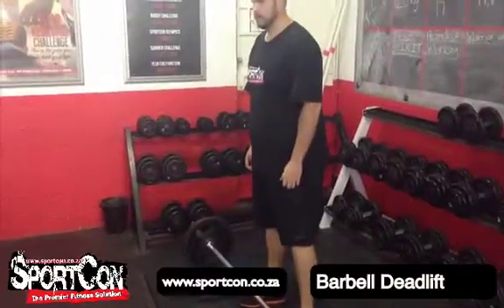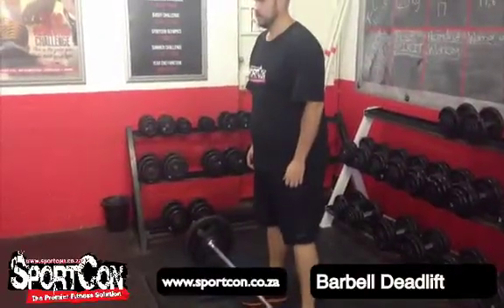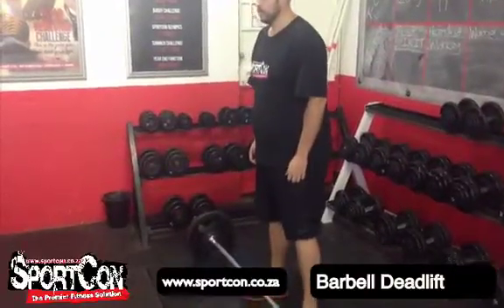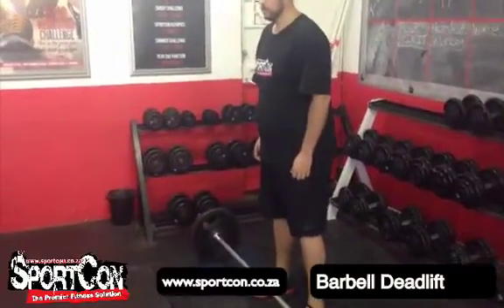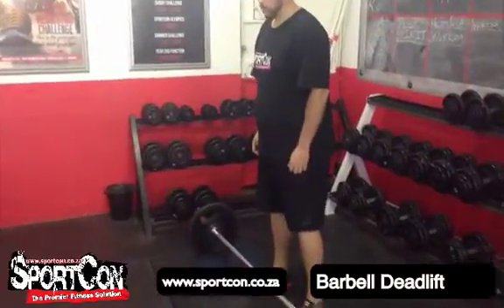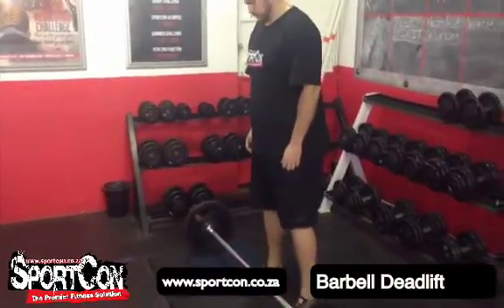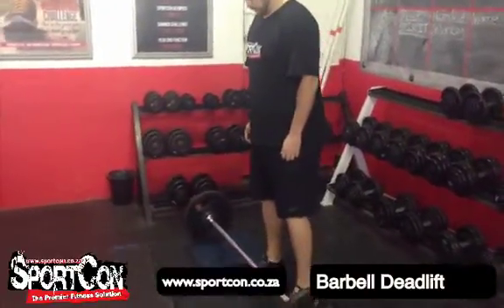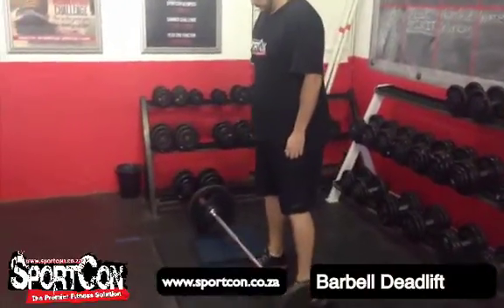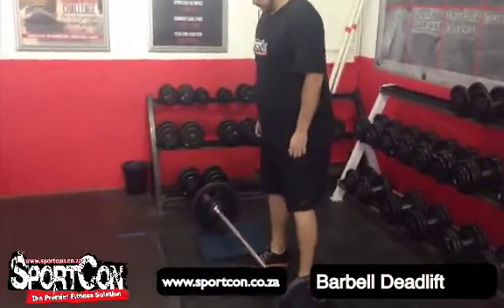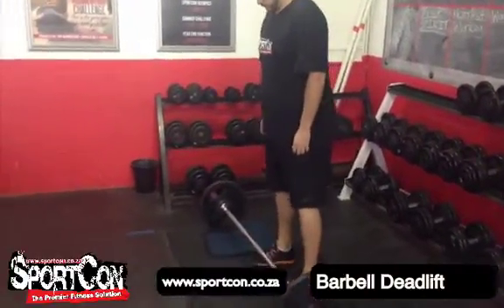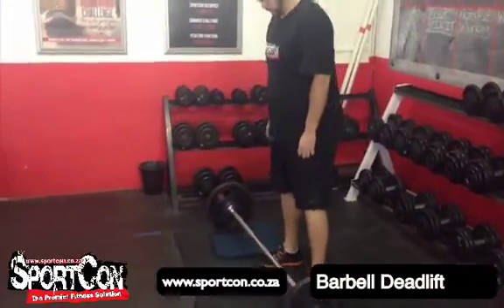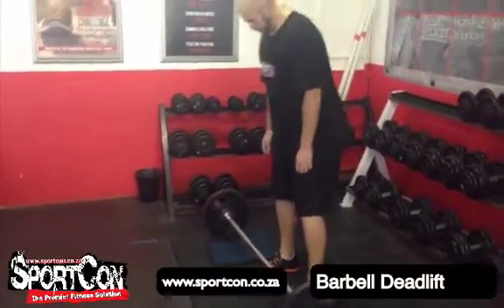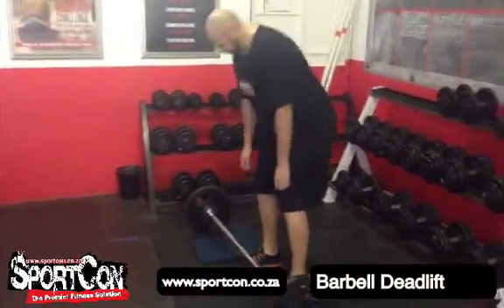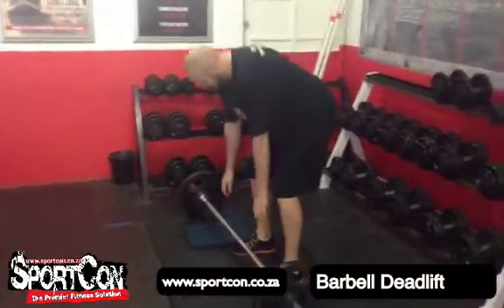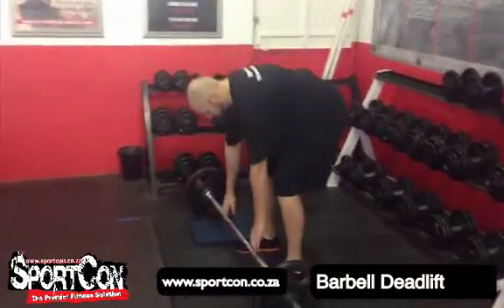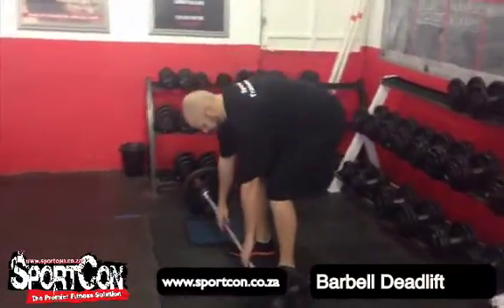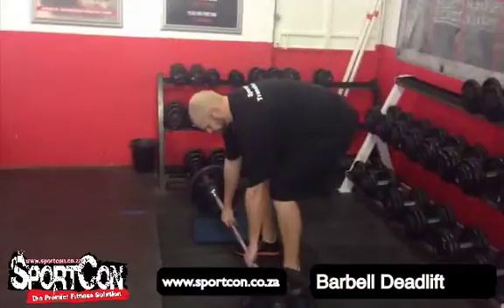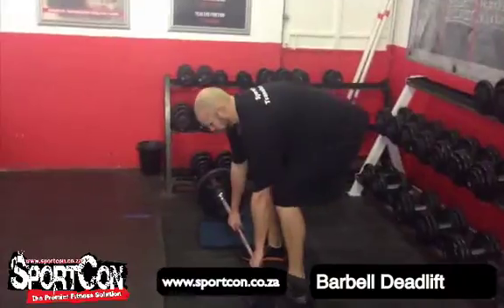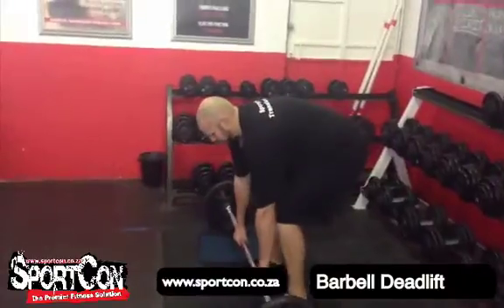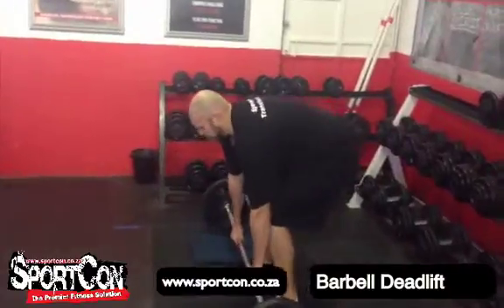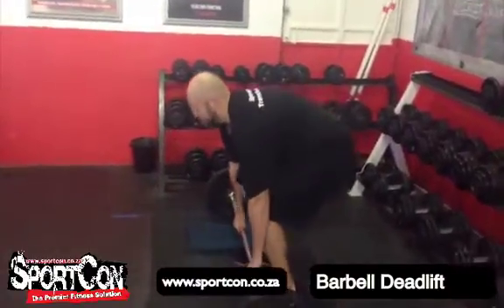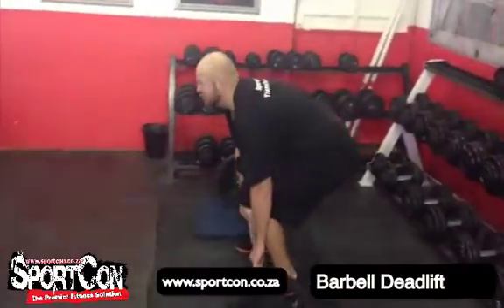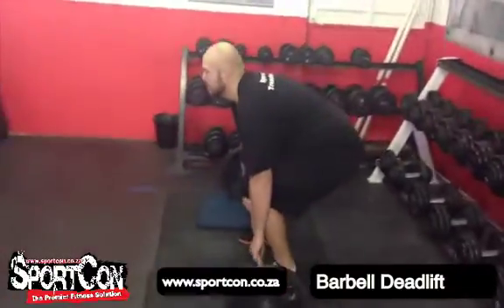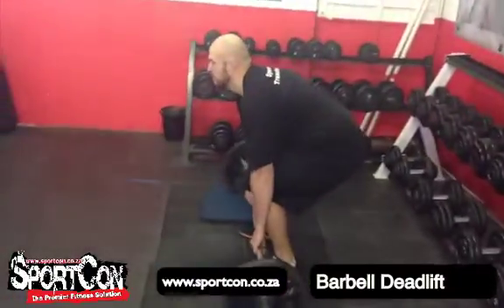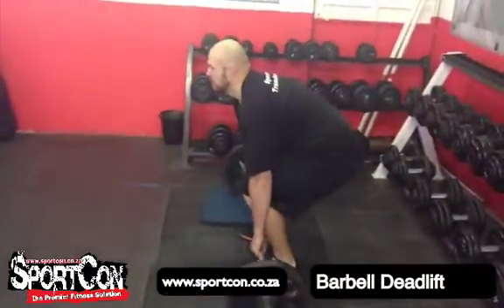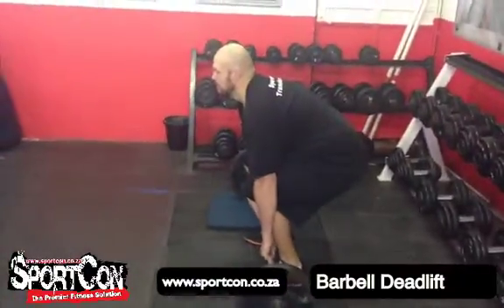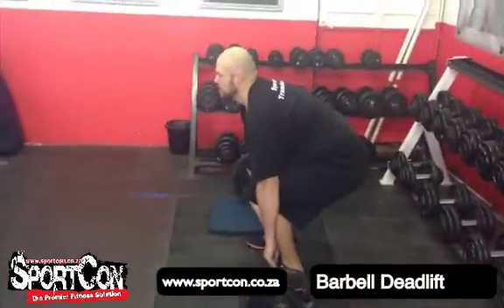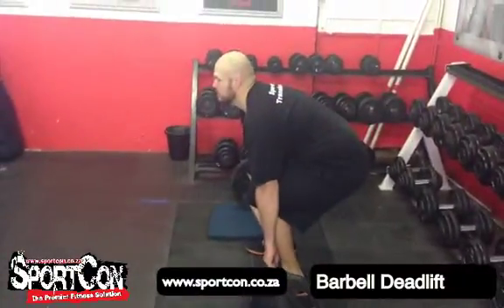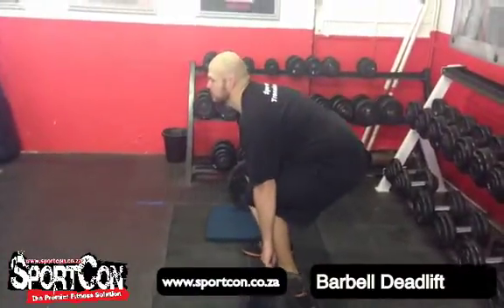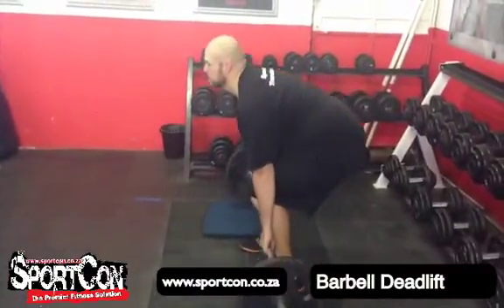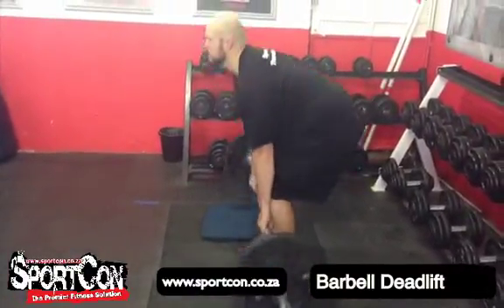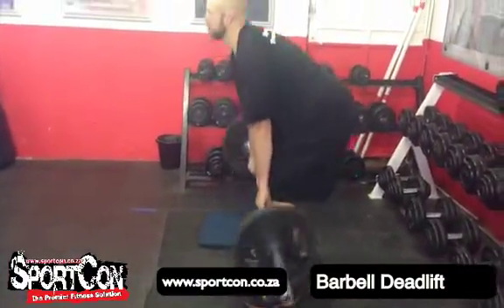Welcome to this video of the barbell deadlift. Bend down, stand up straight.